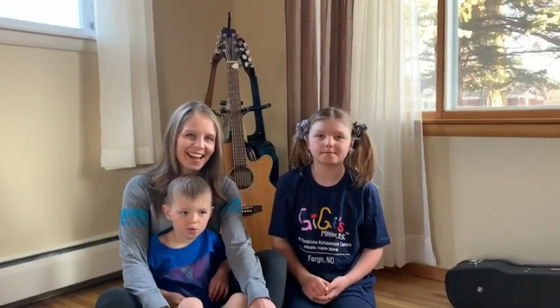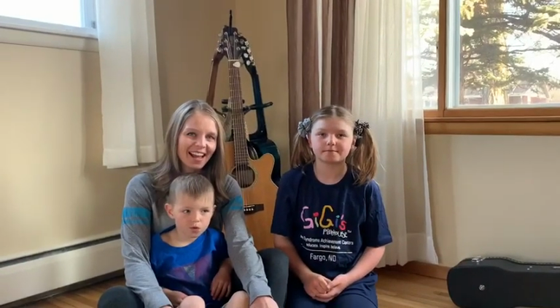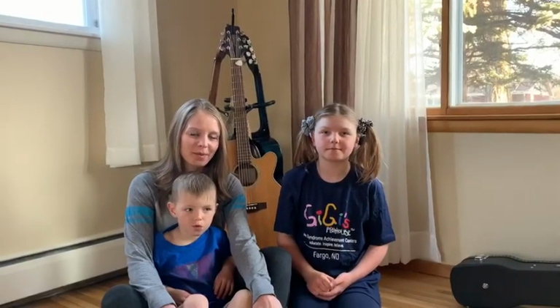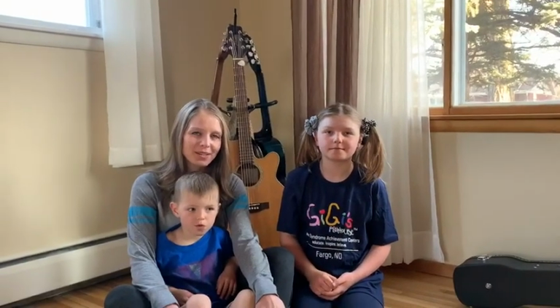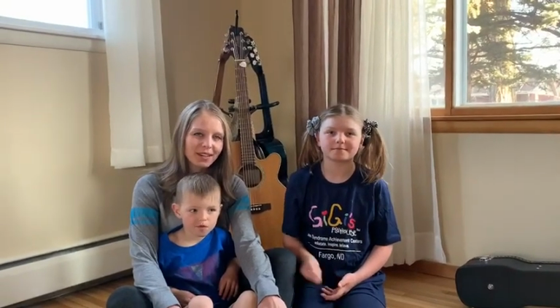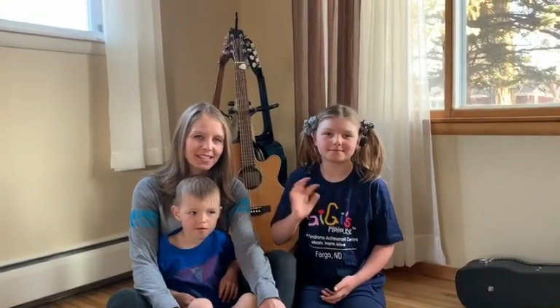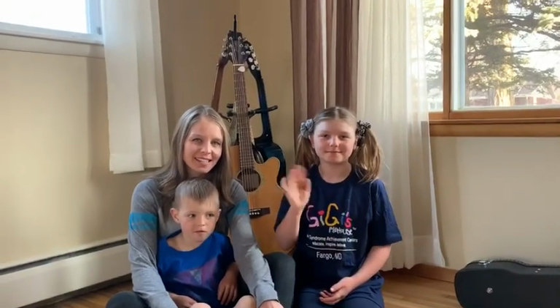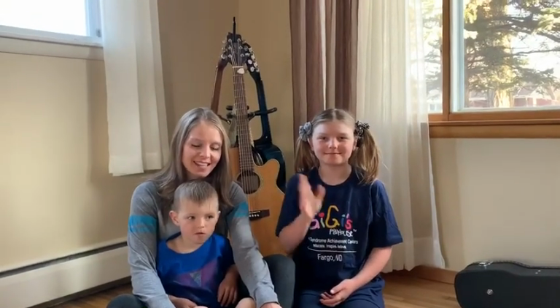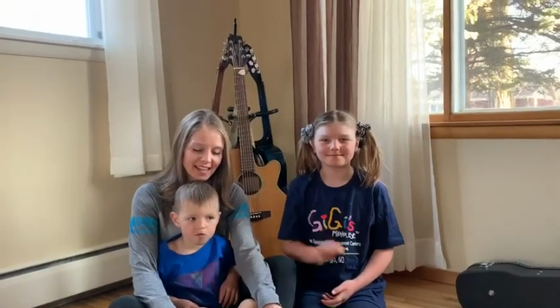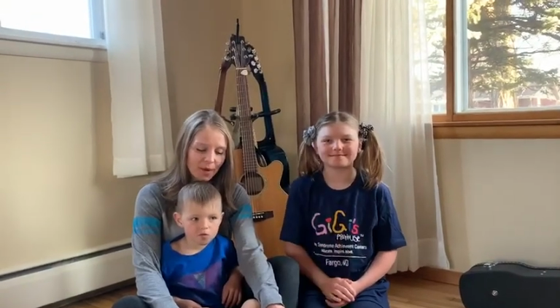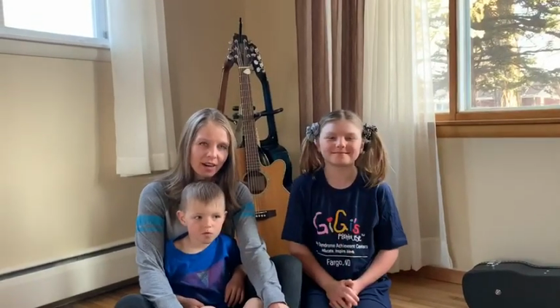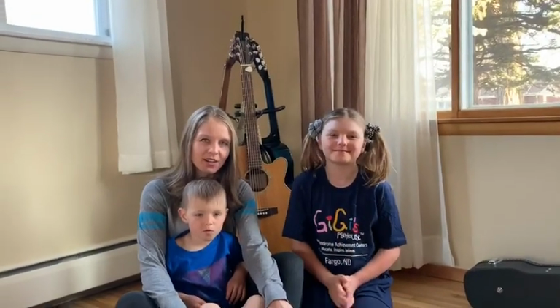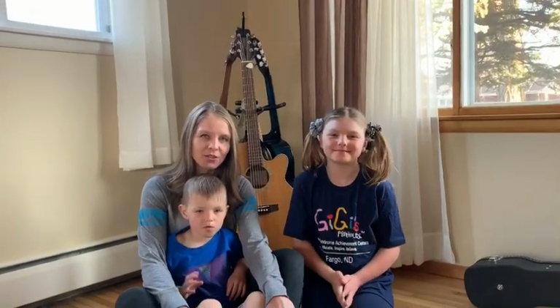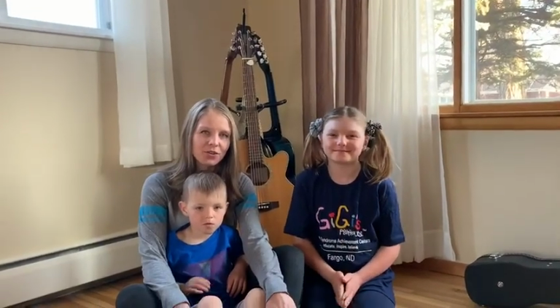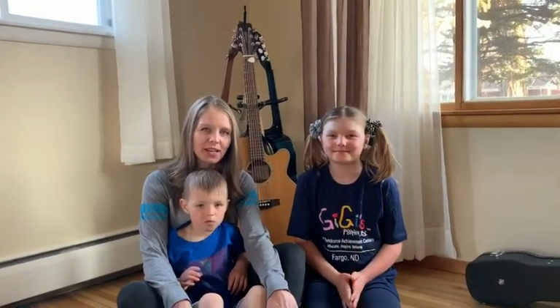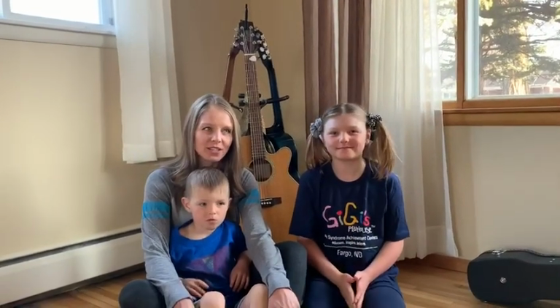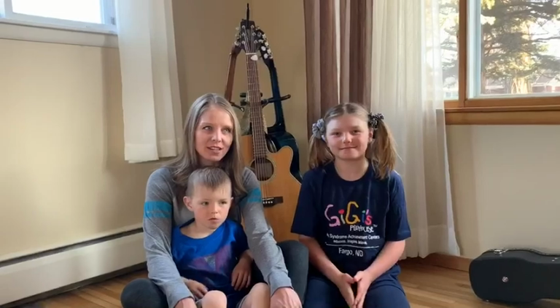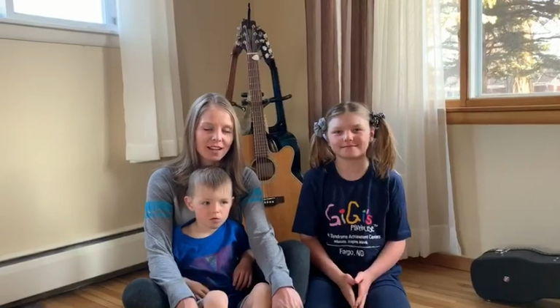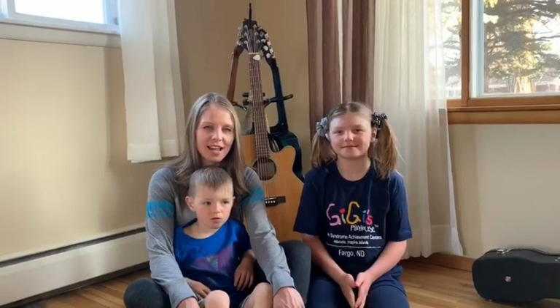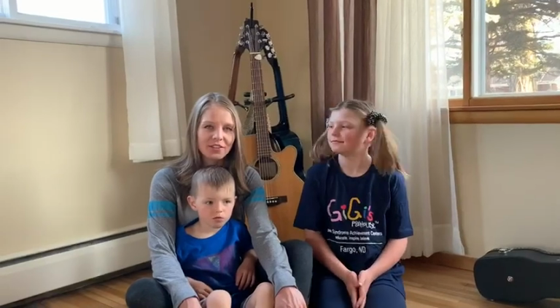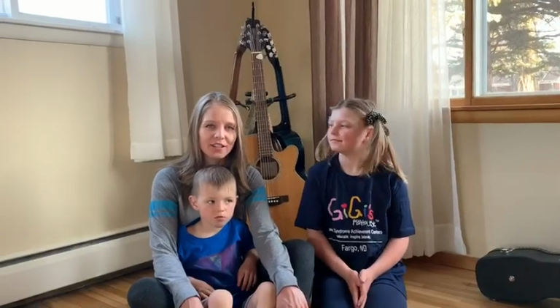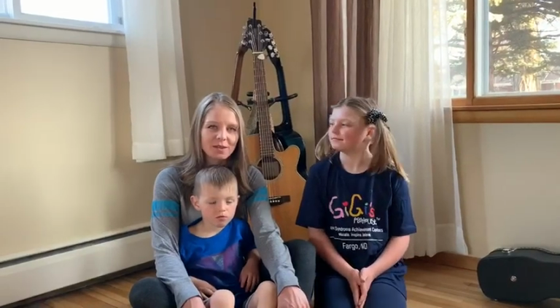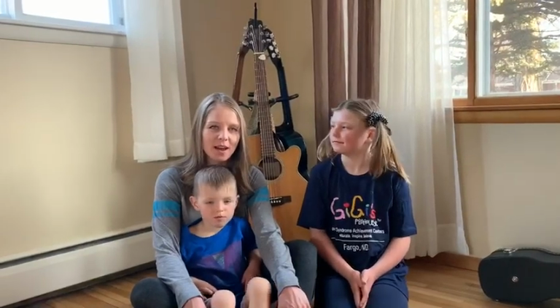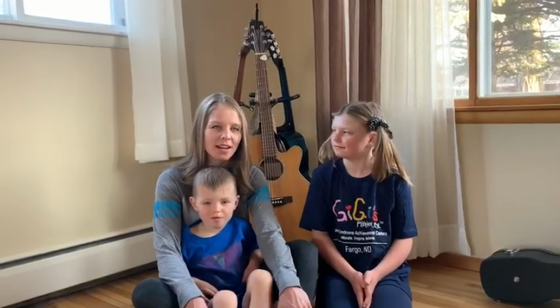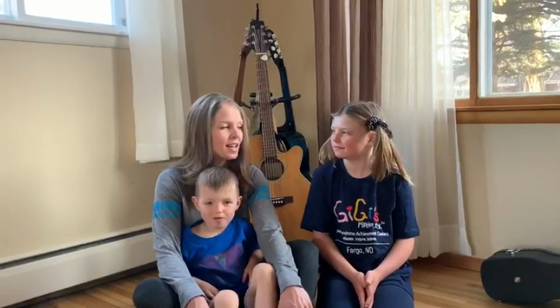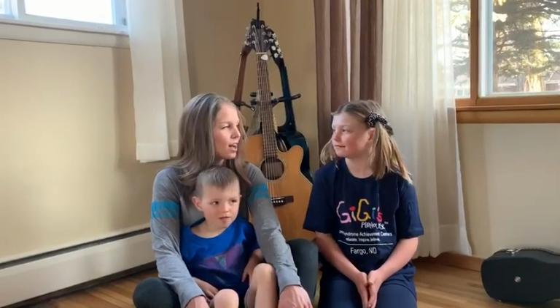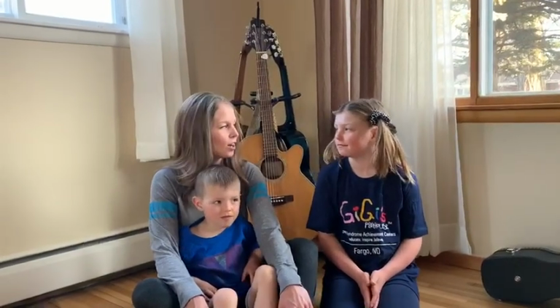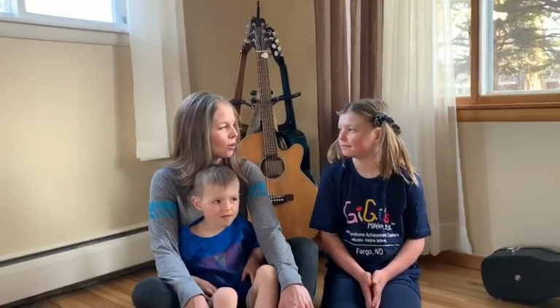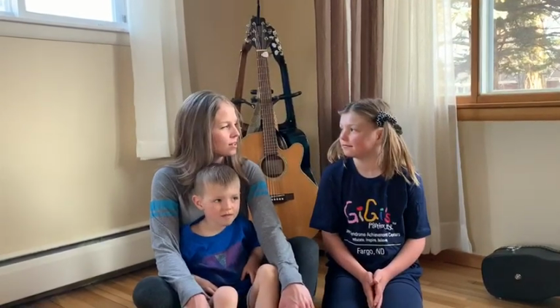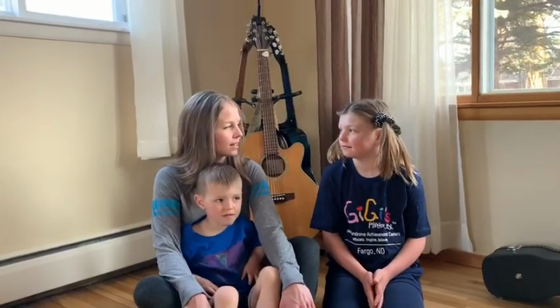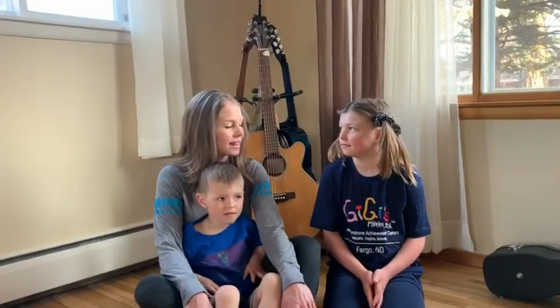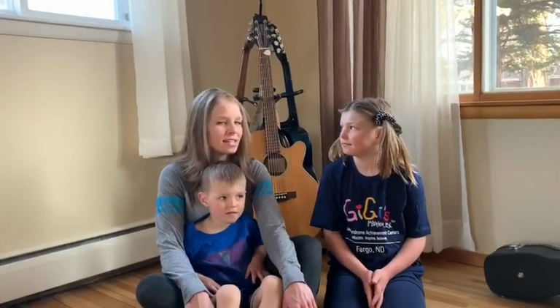Hey preschoolers! Today we're going to do two Easter songs, and the first one goes like this.